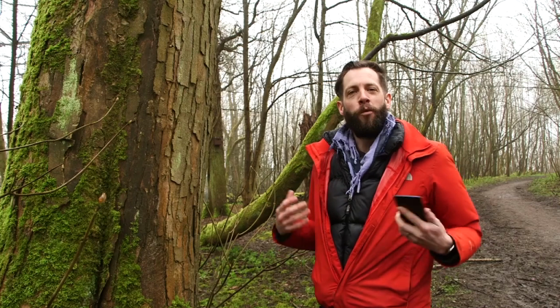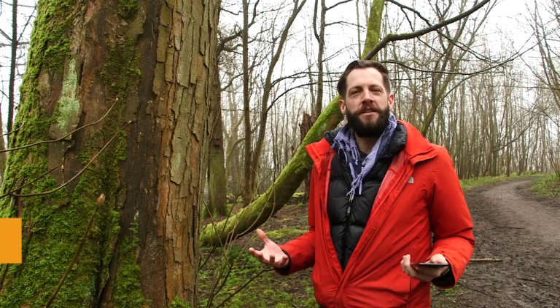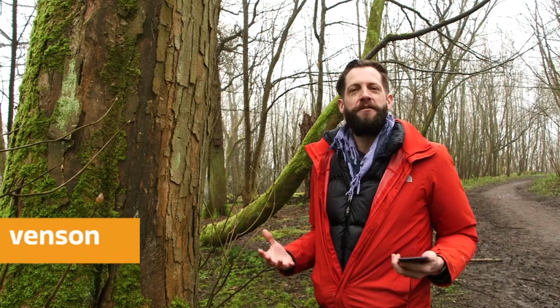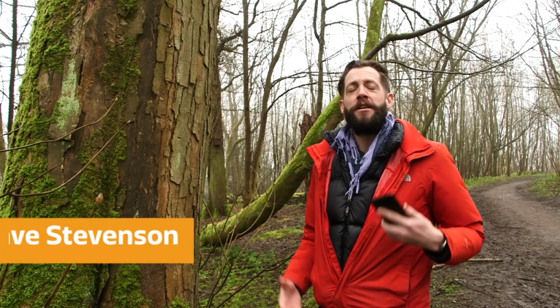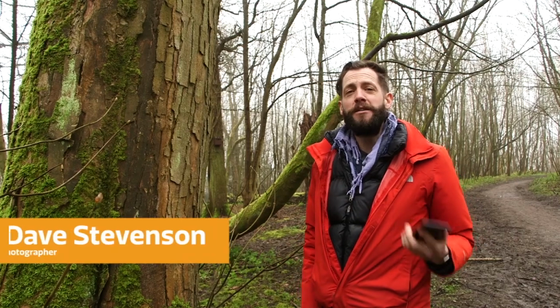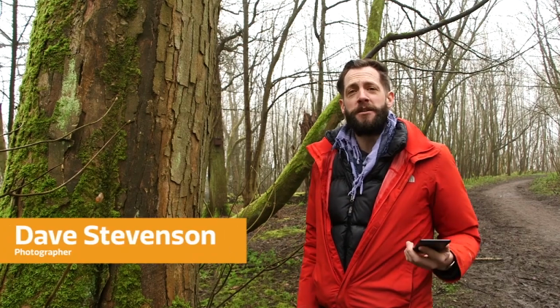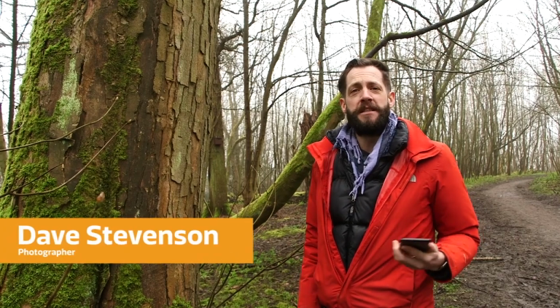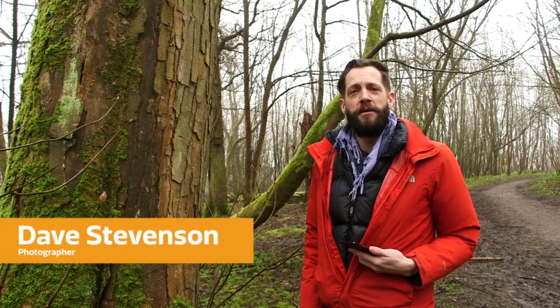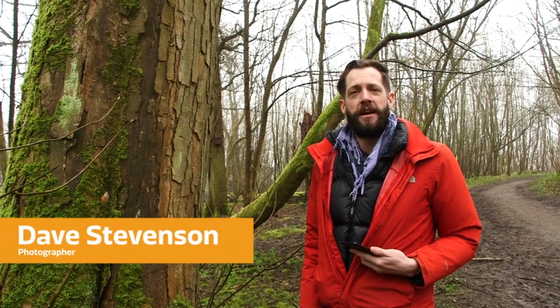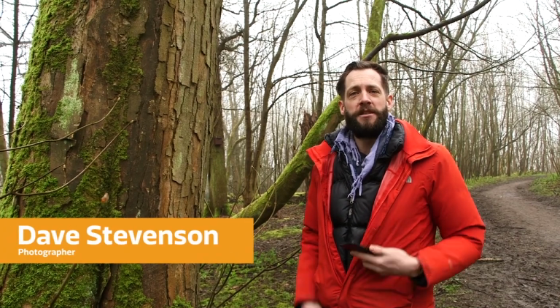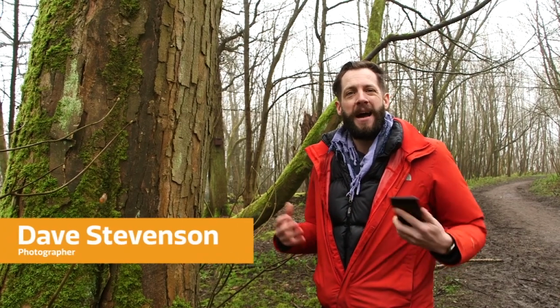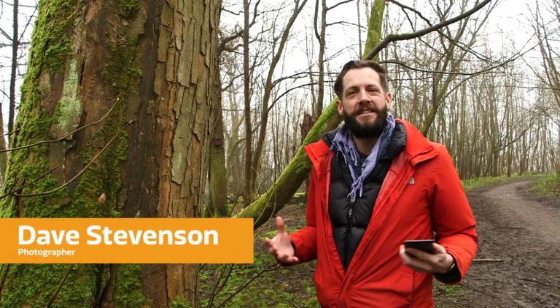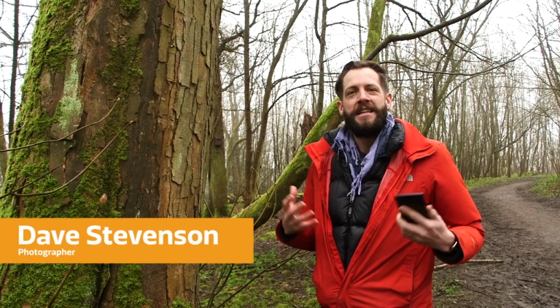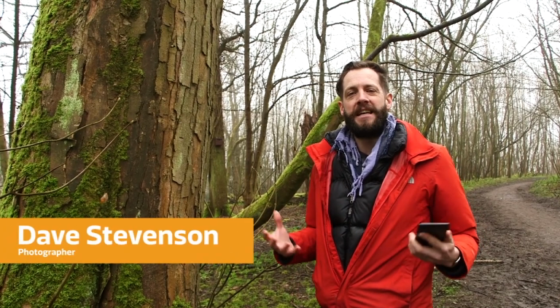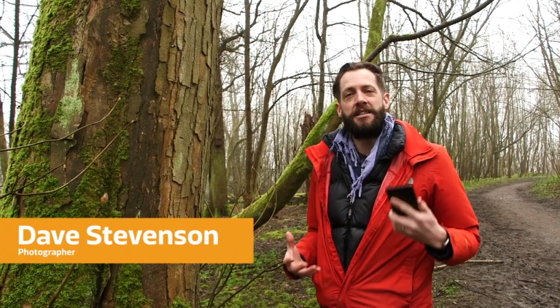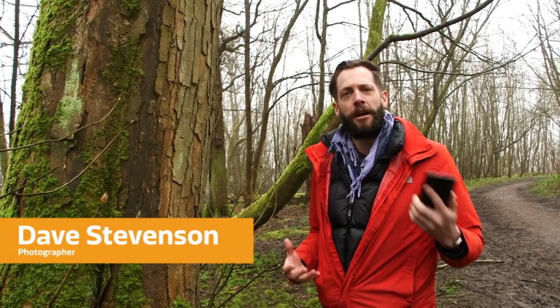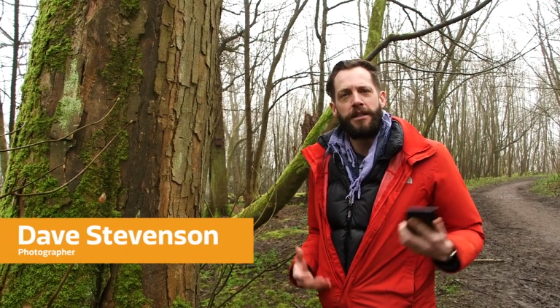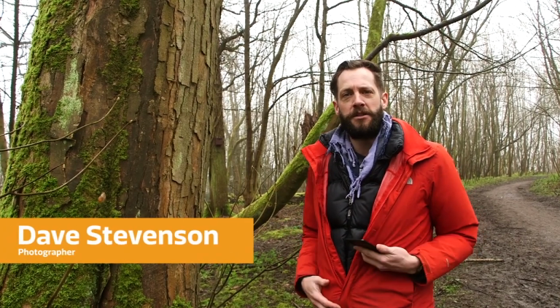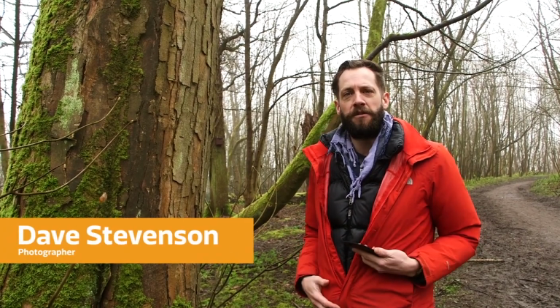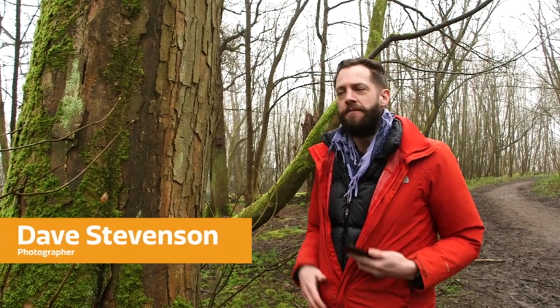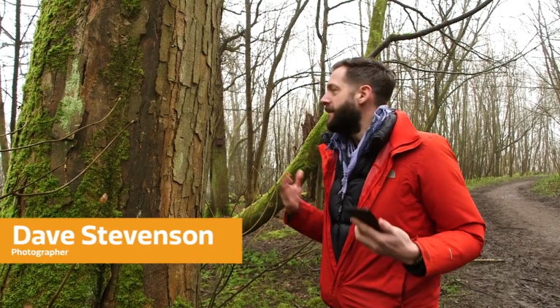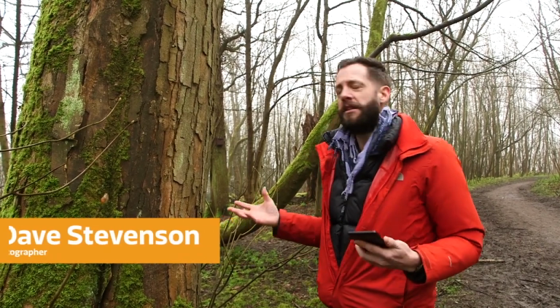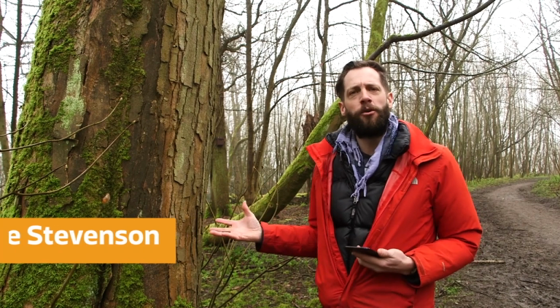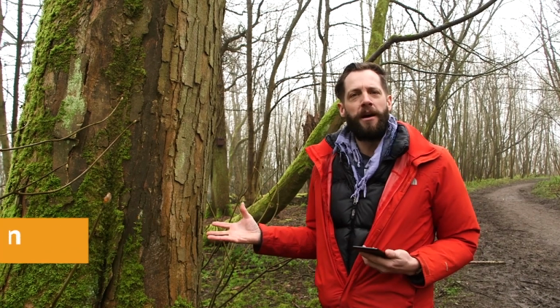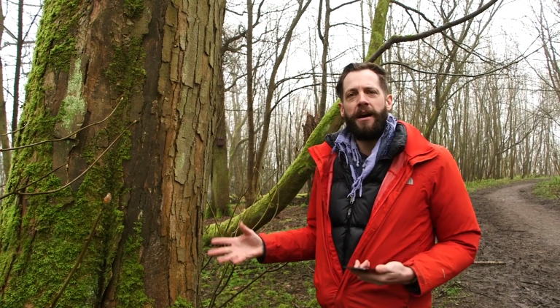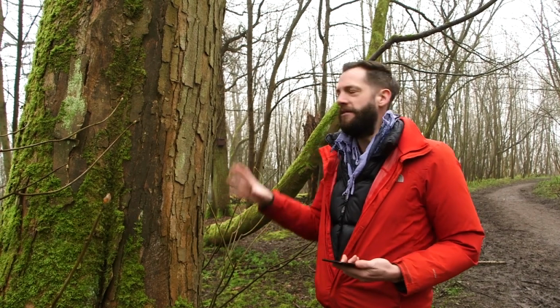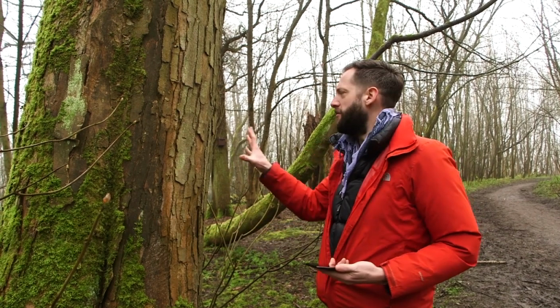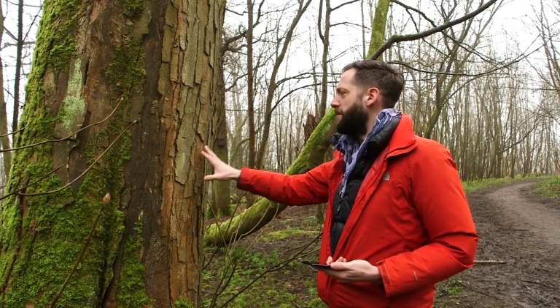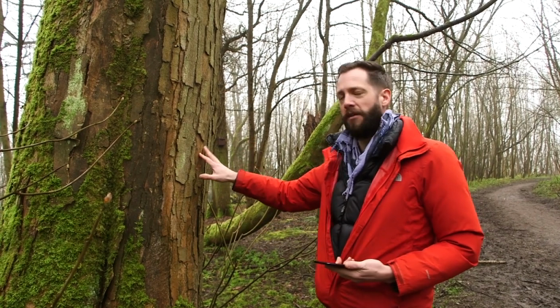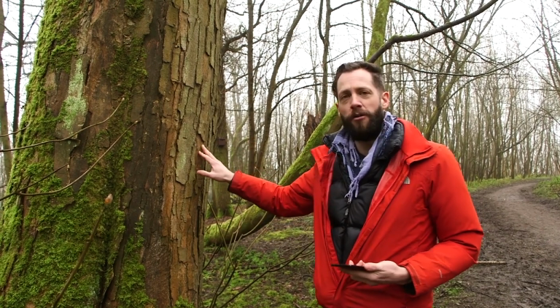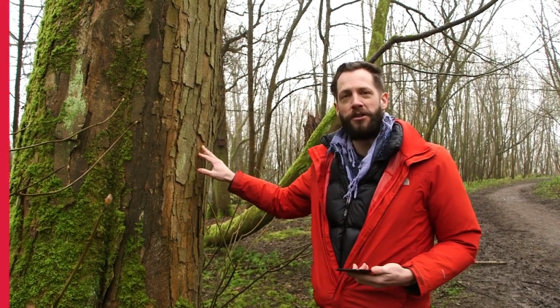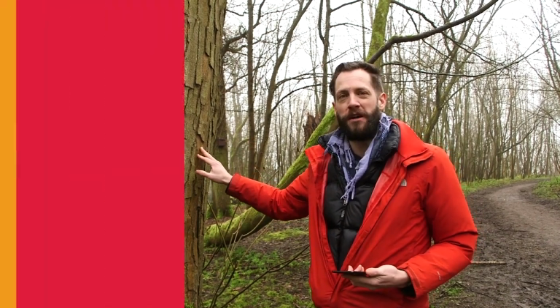Woodlands give you loads of possibilities when it comes to patterns, textures and close-up photography. Something that's caught my eye out here is this really beautiful old tree.